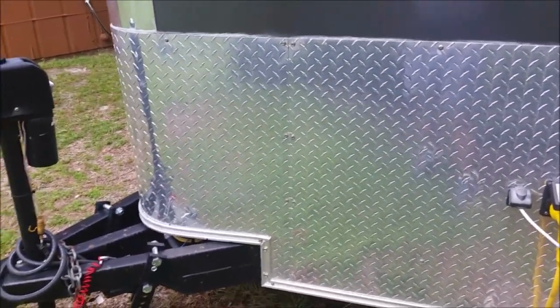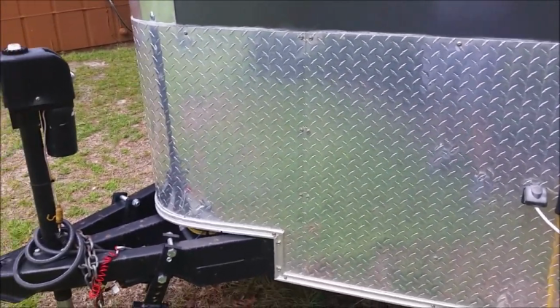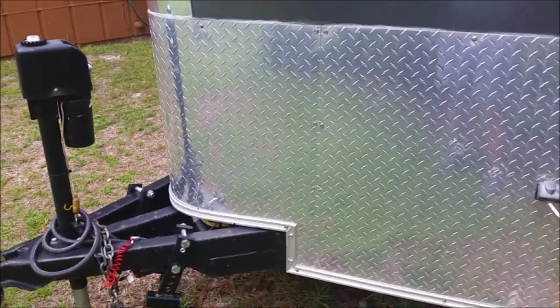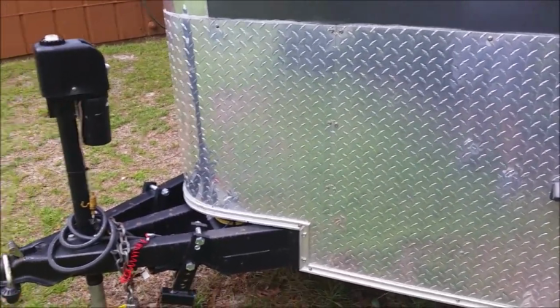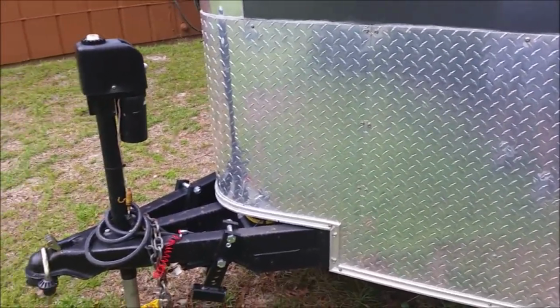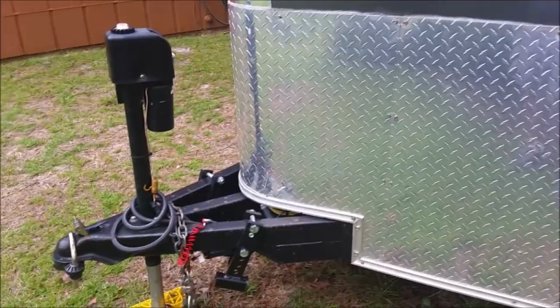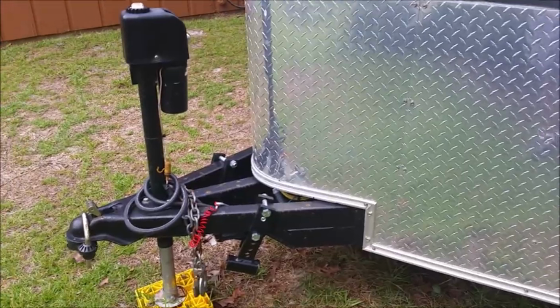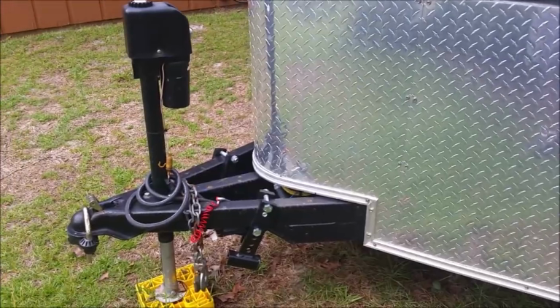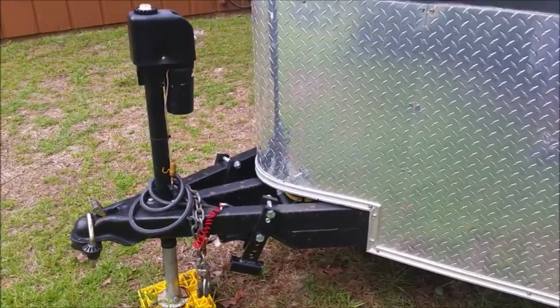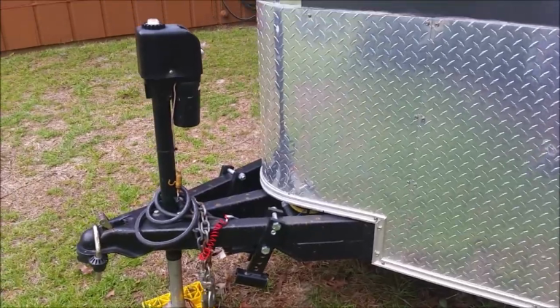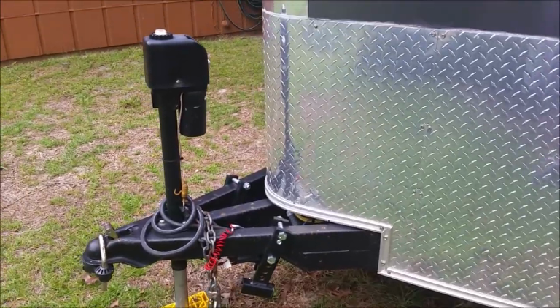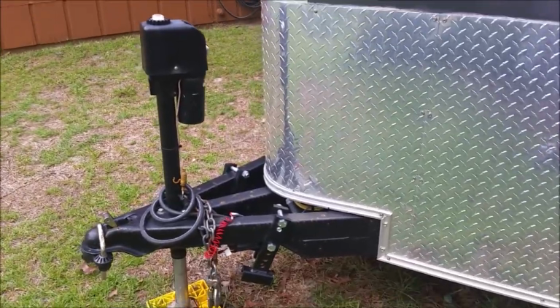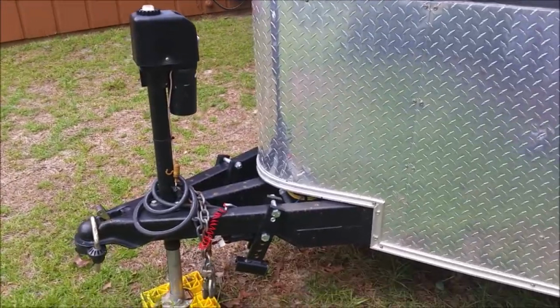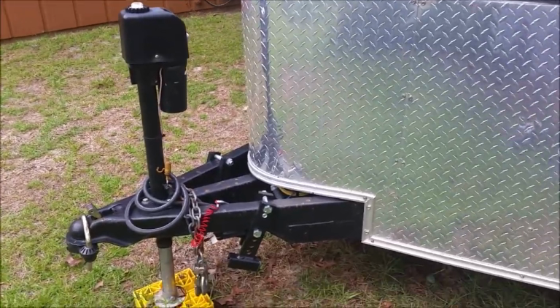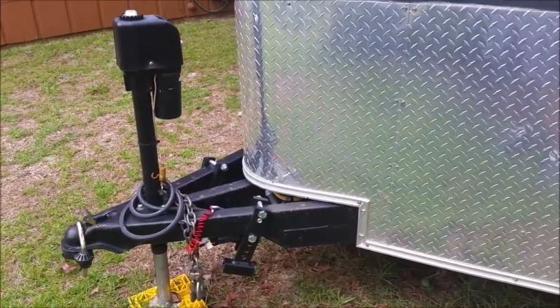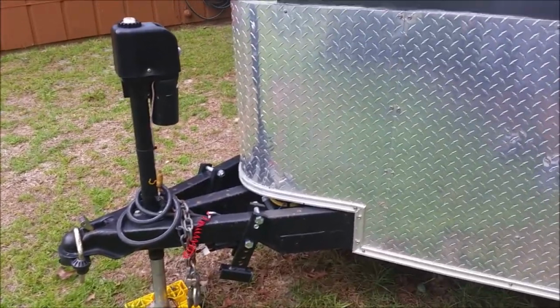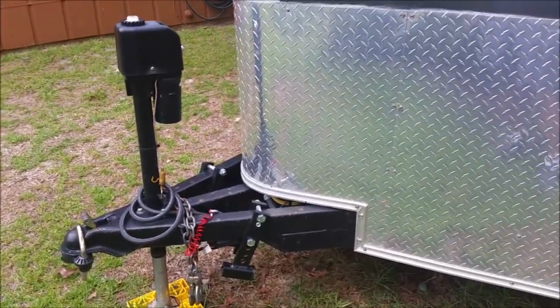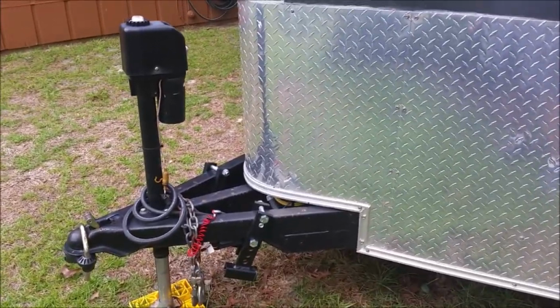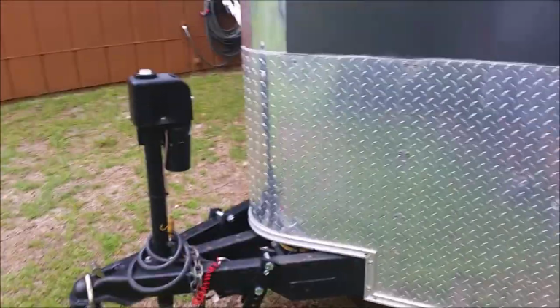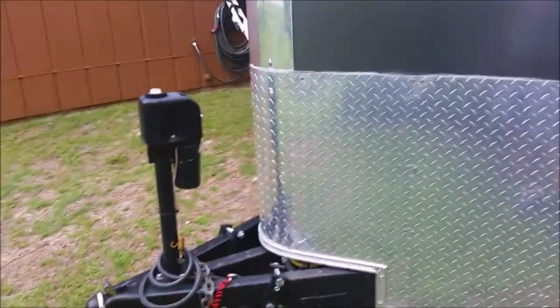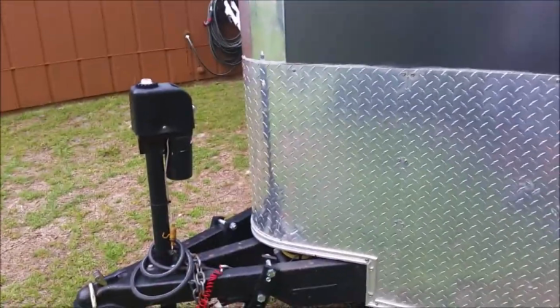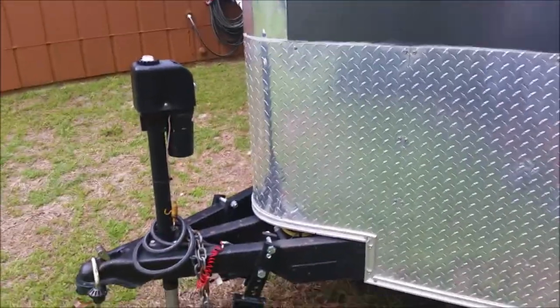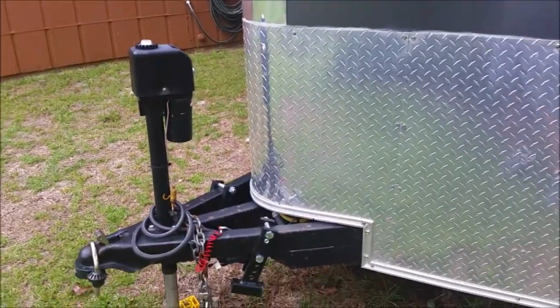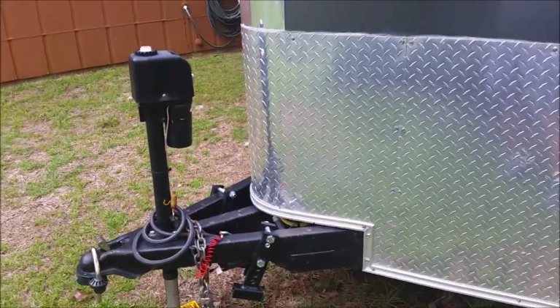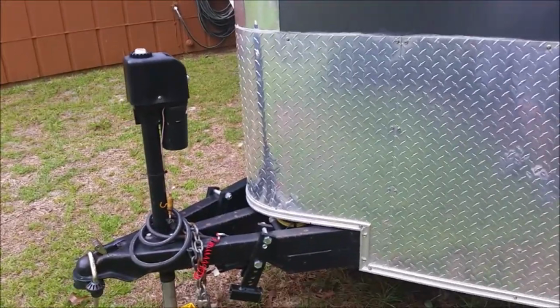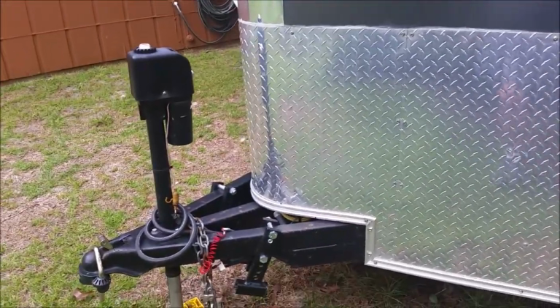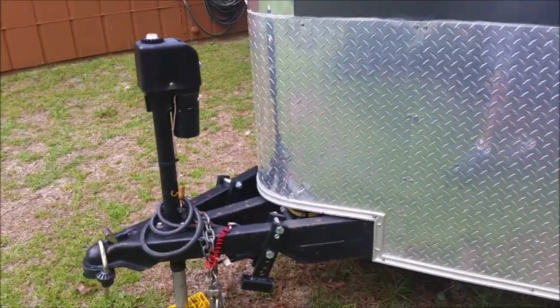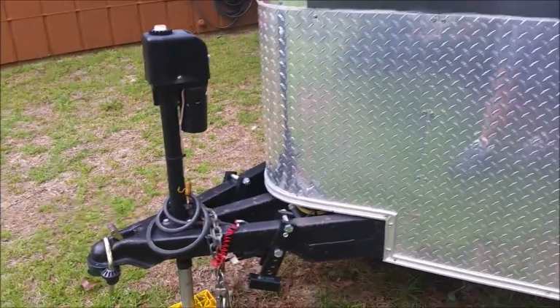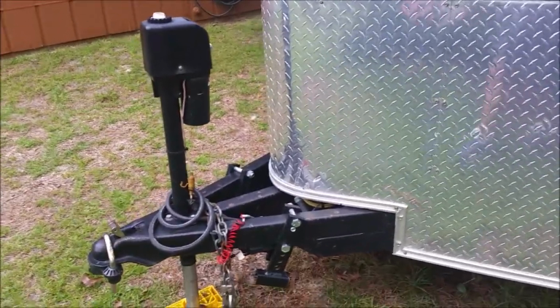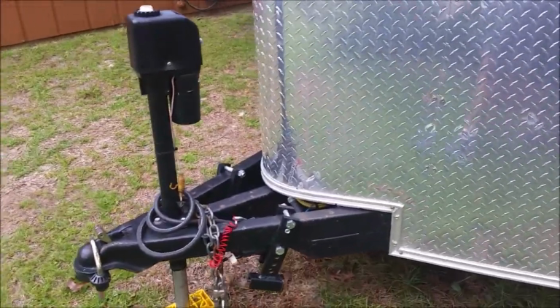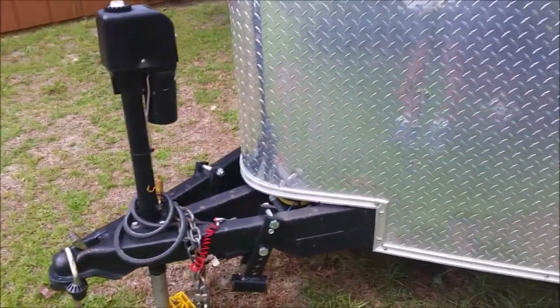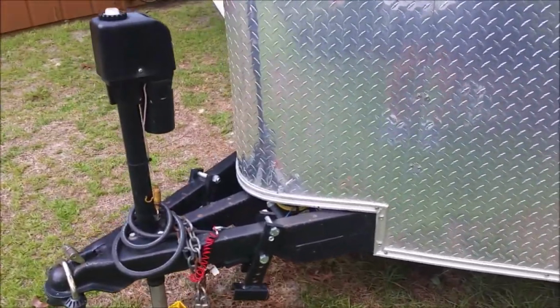I'm an electrician, so I know how to do that, and it came out really, really nice. I like this way better.